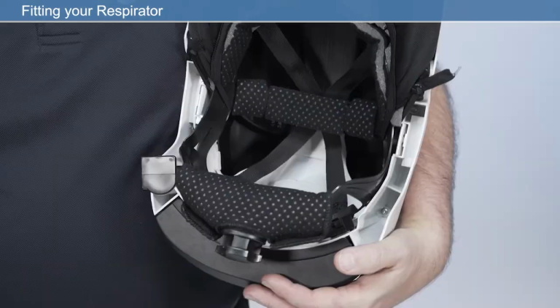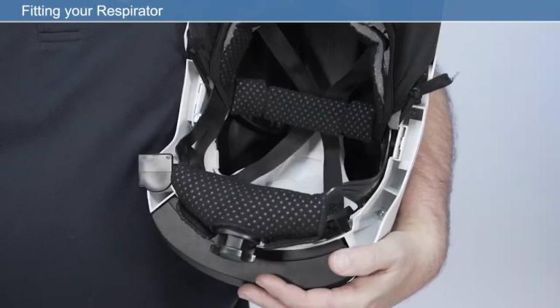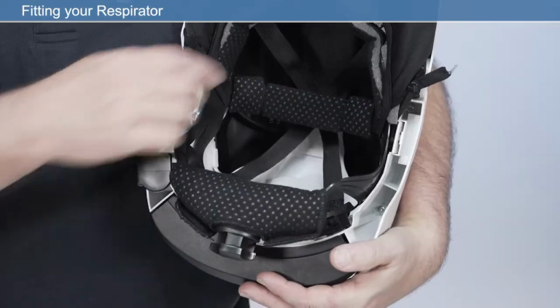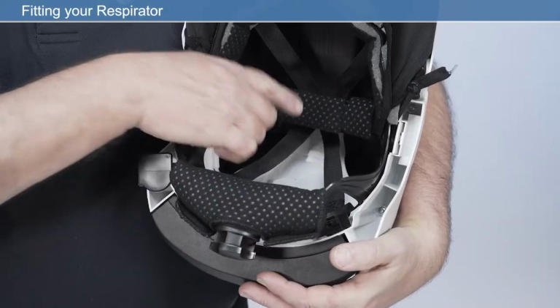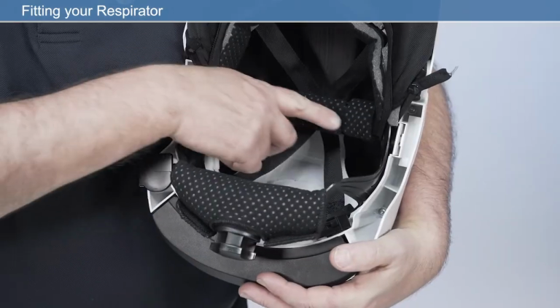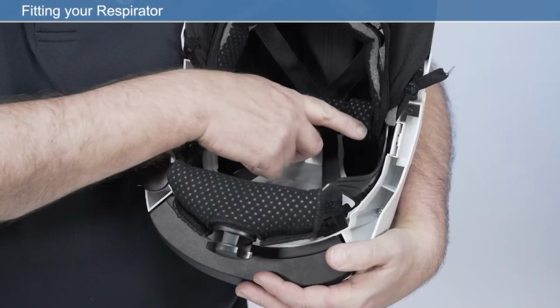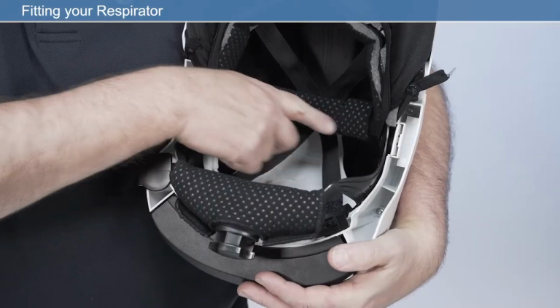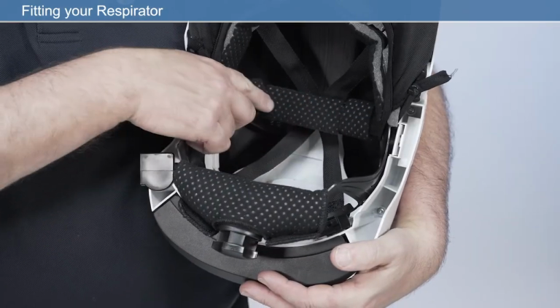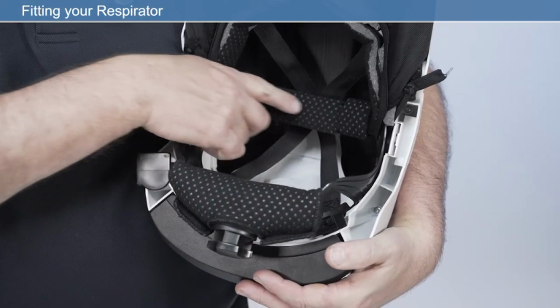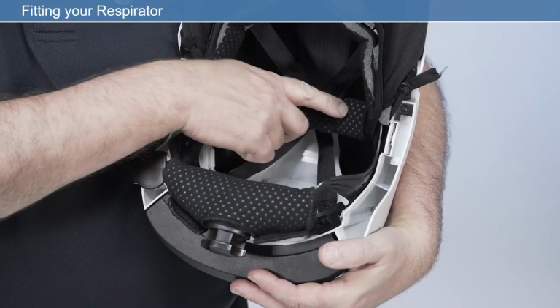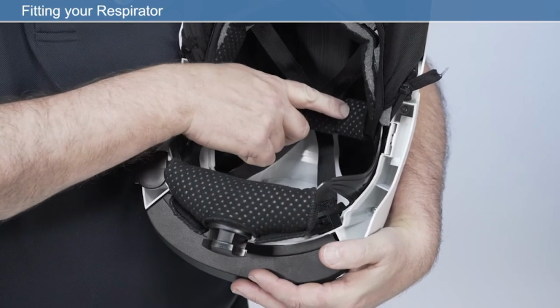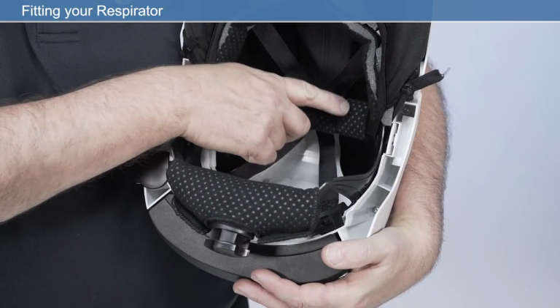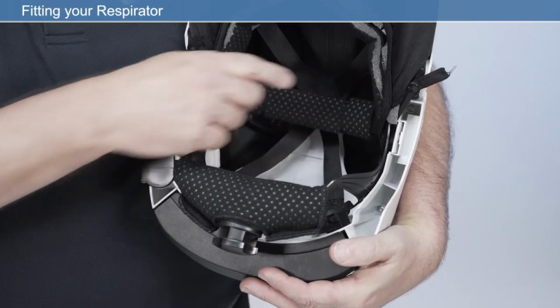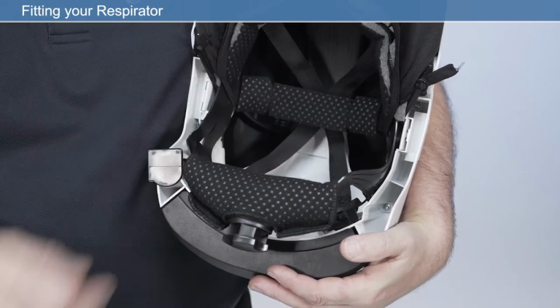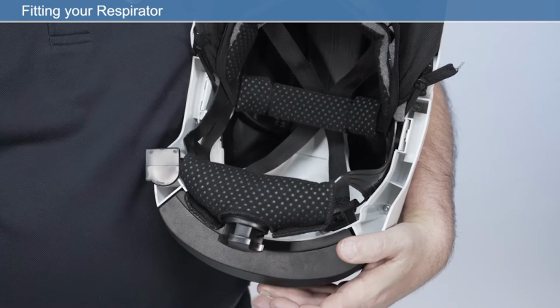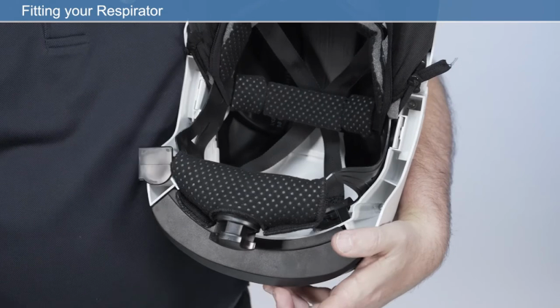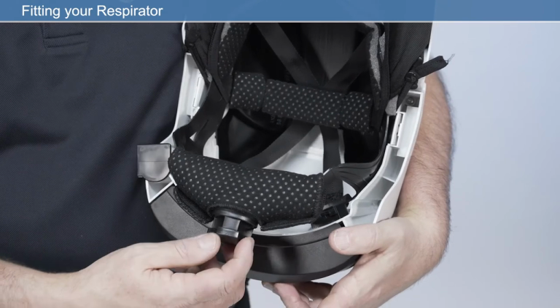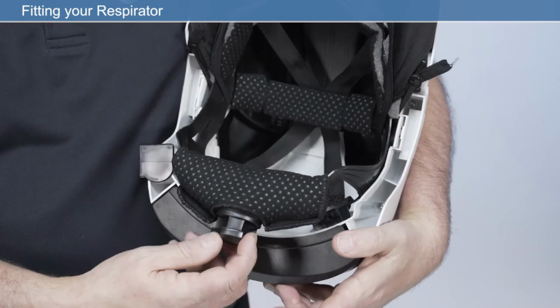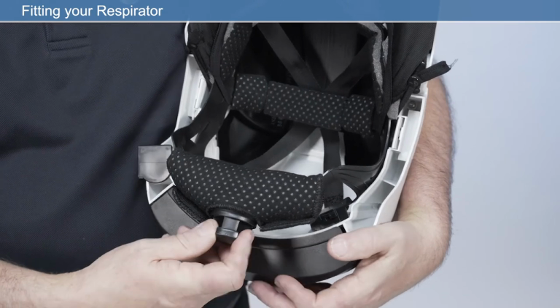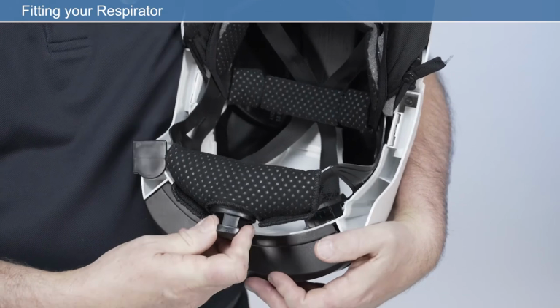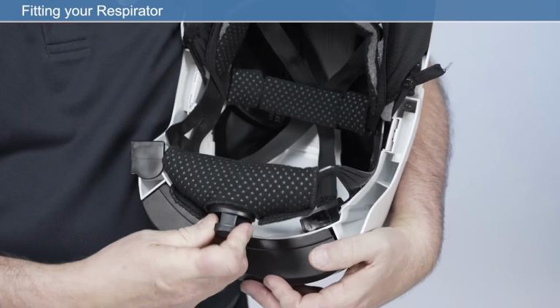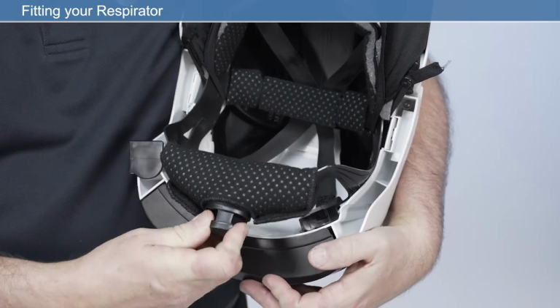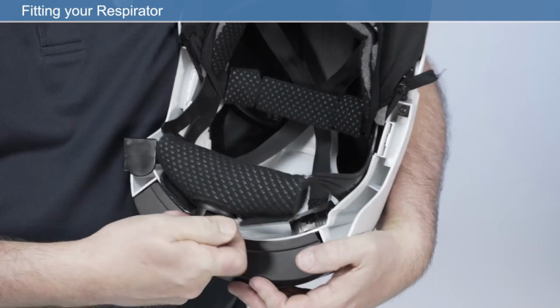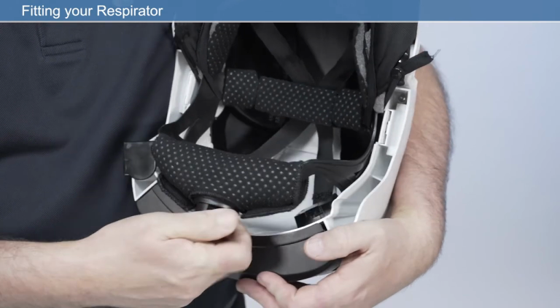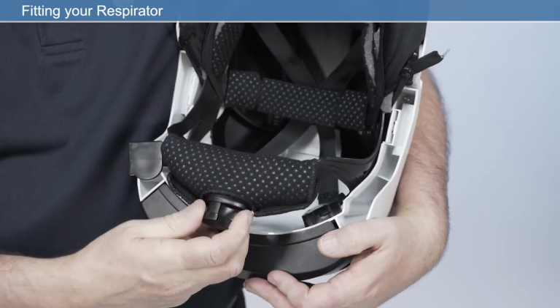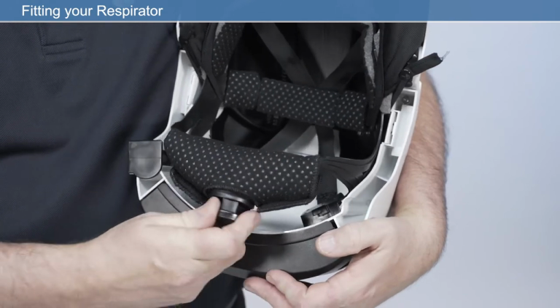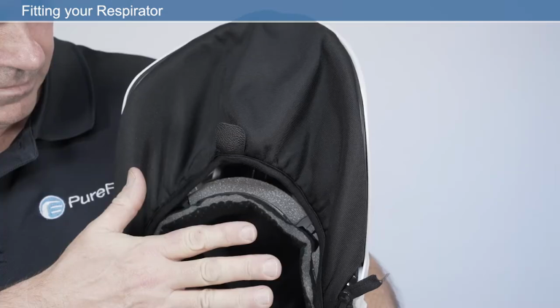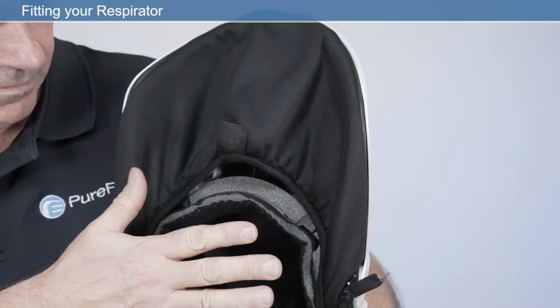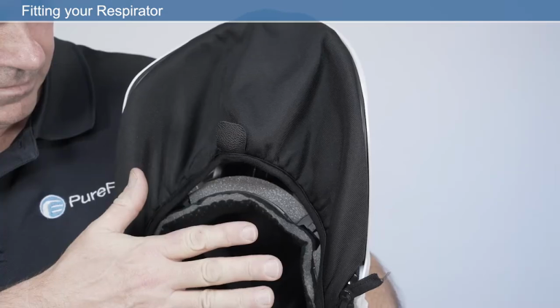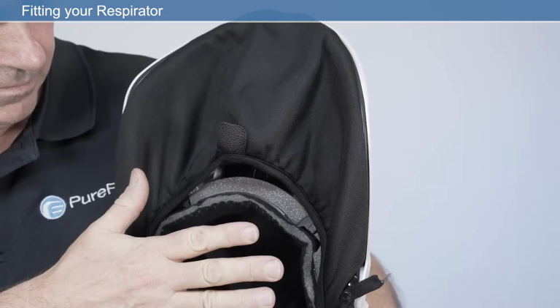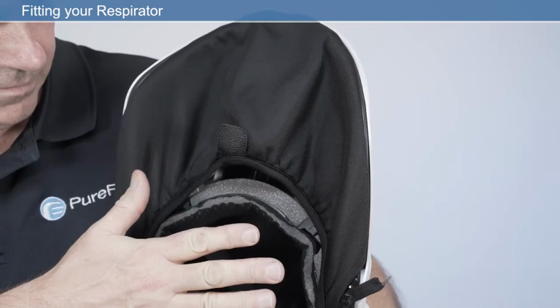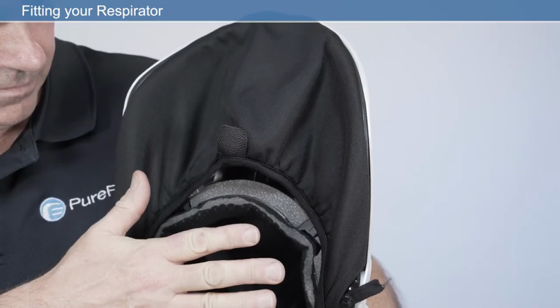Crown strap adjustment. Headband adjustment. Face seal fitting.